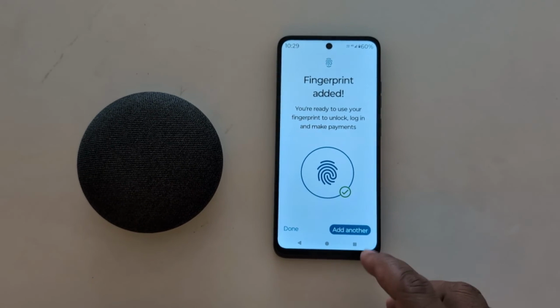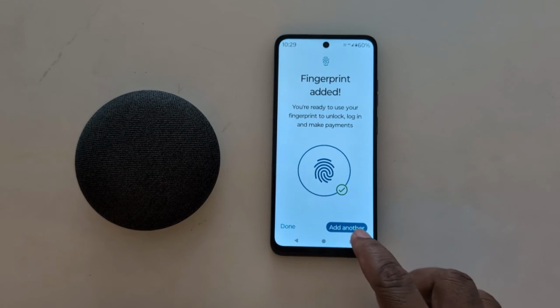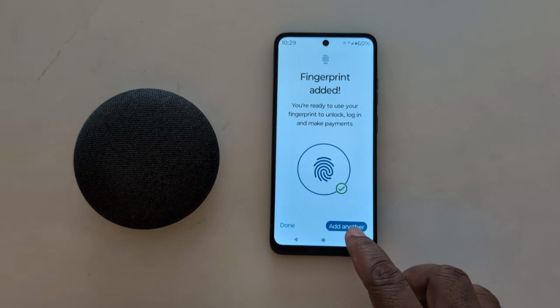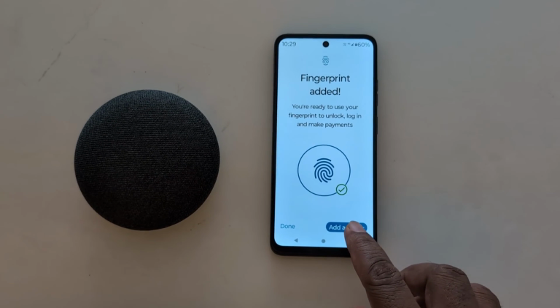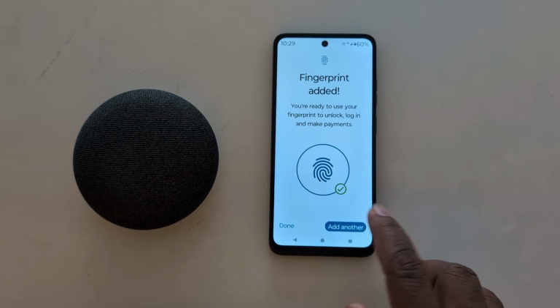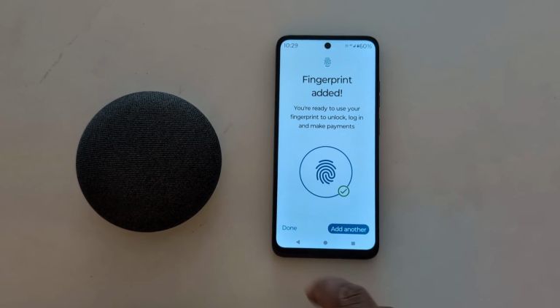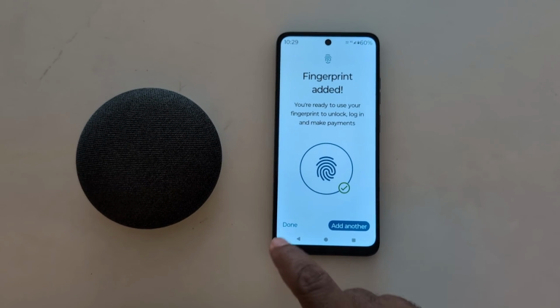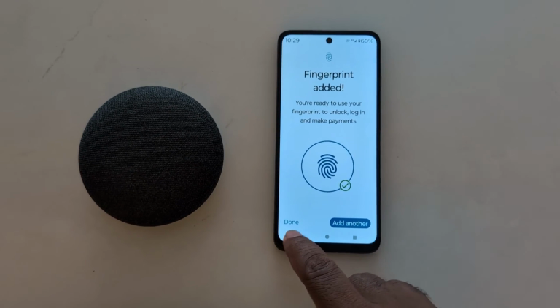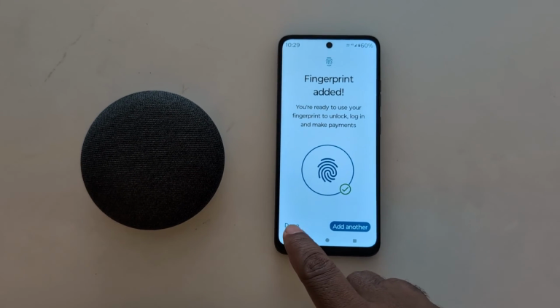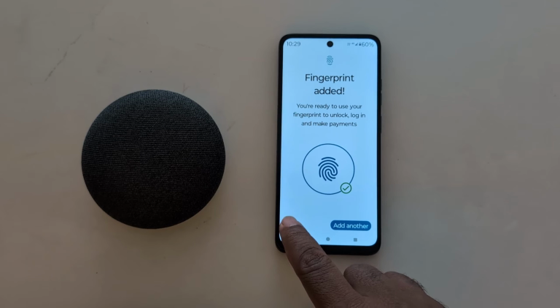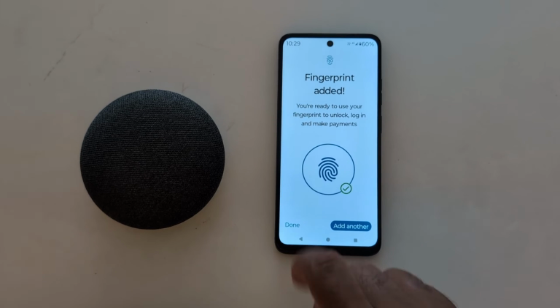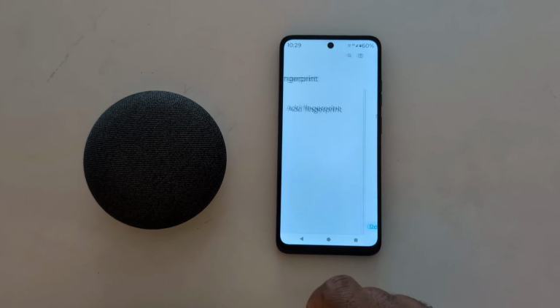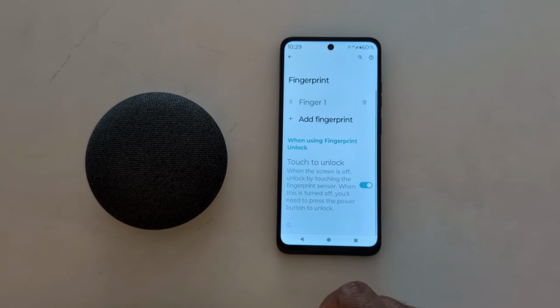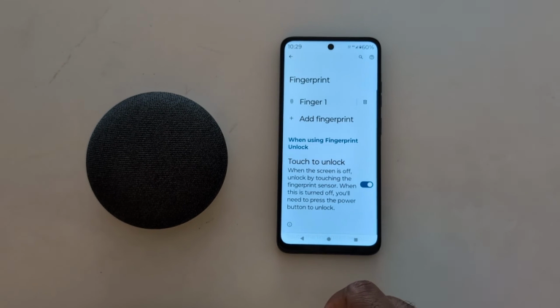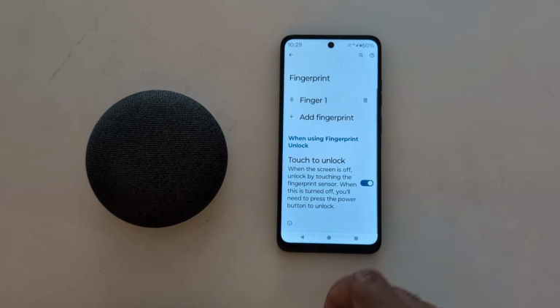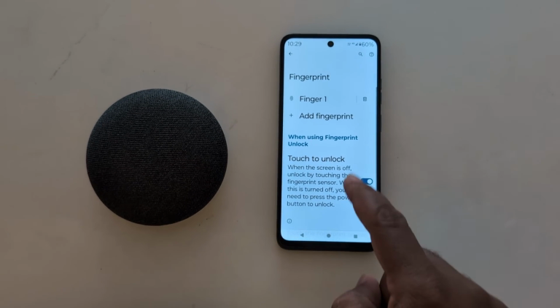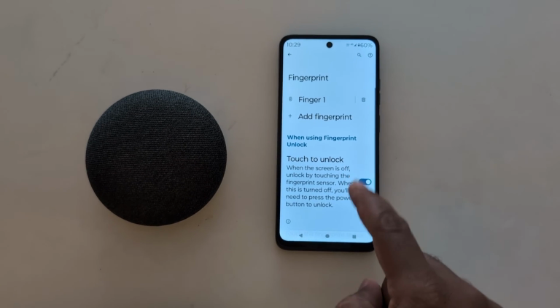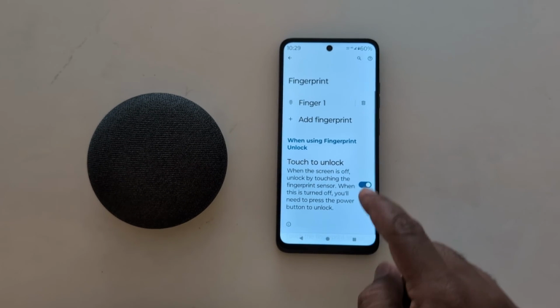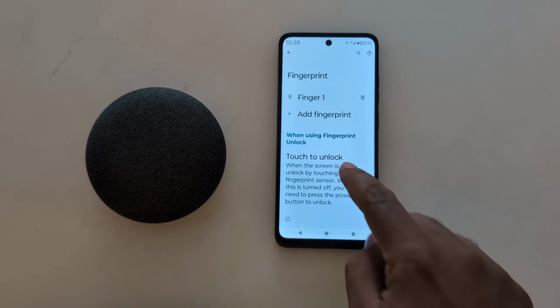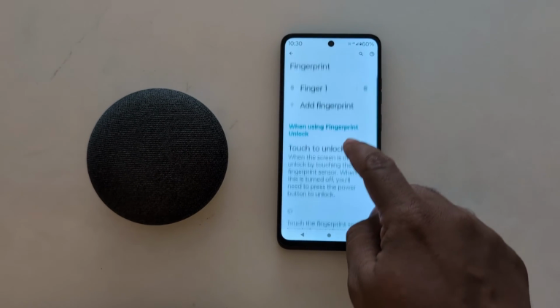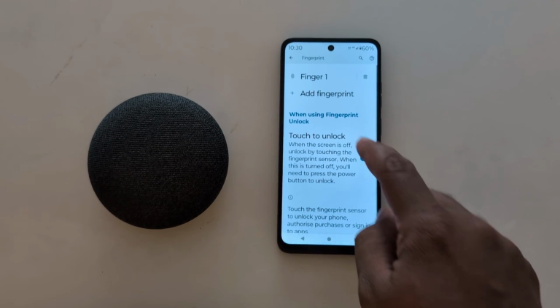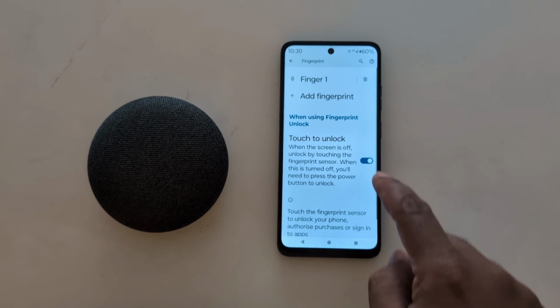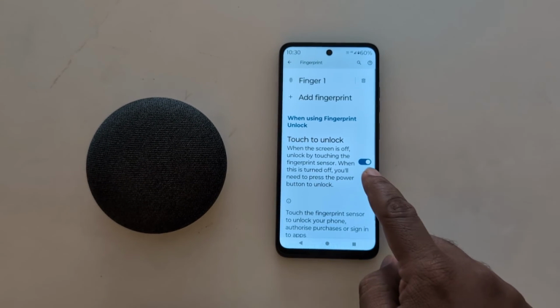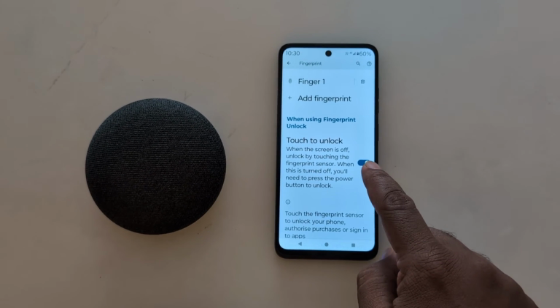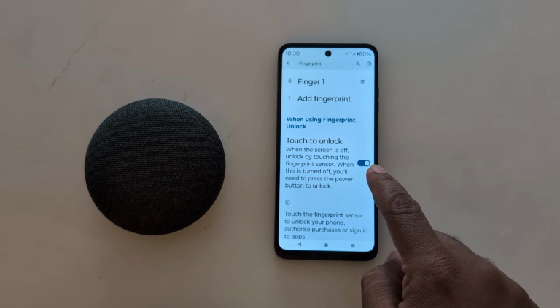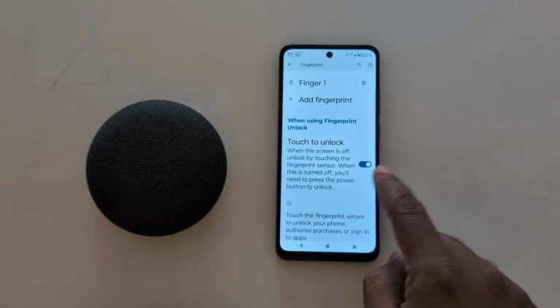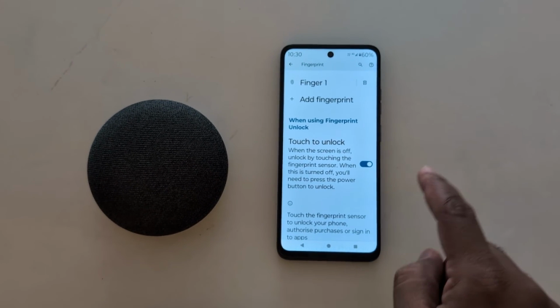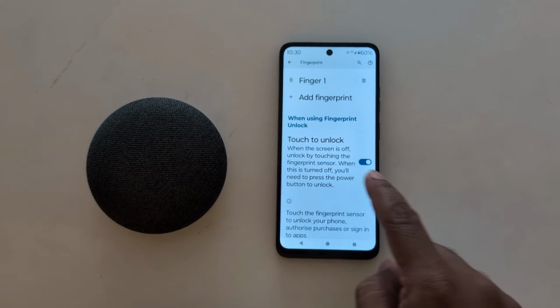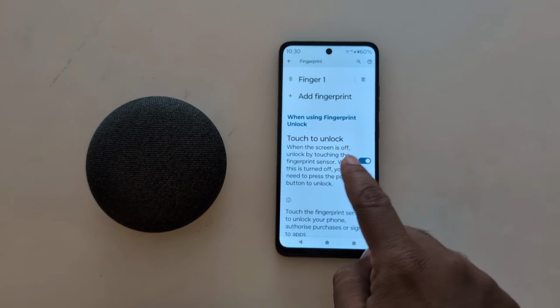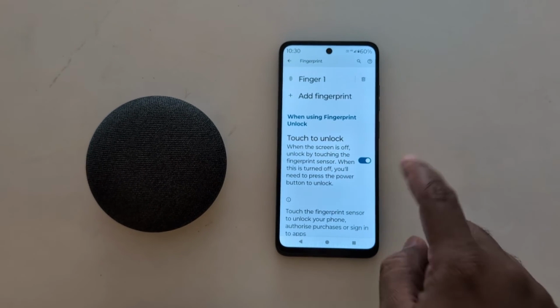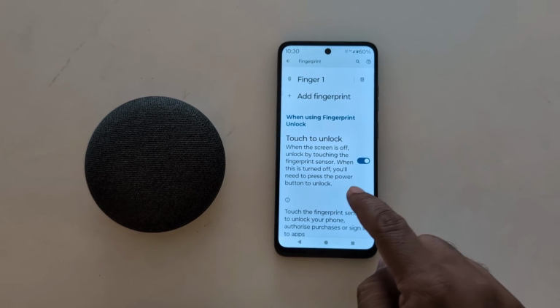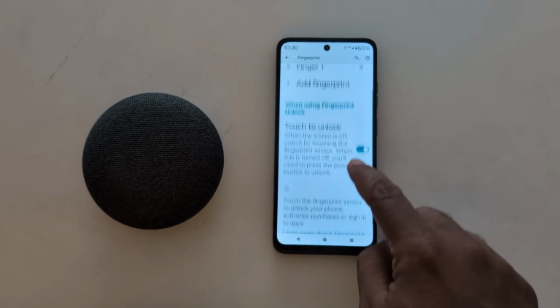To add another fingerprint, tap on Add Another. You can also see the option to touch to unlock when the screen is off.